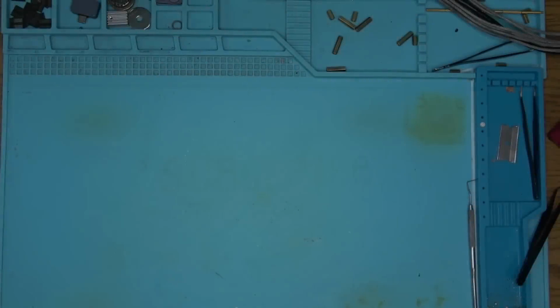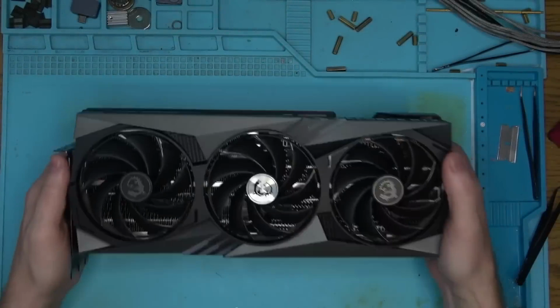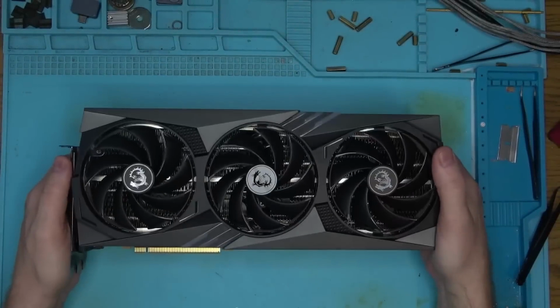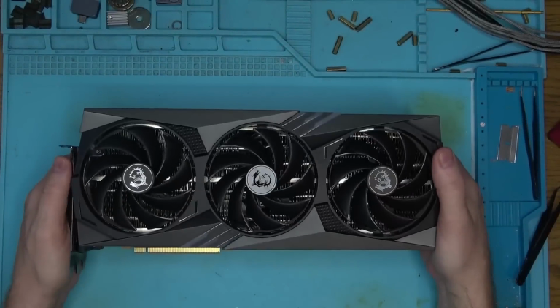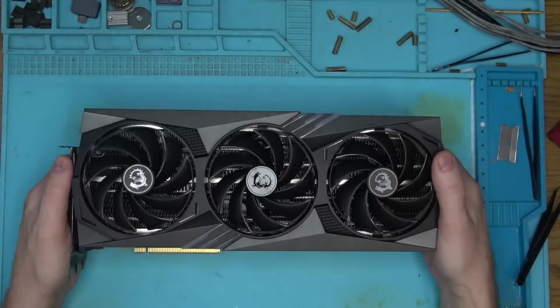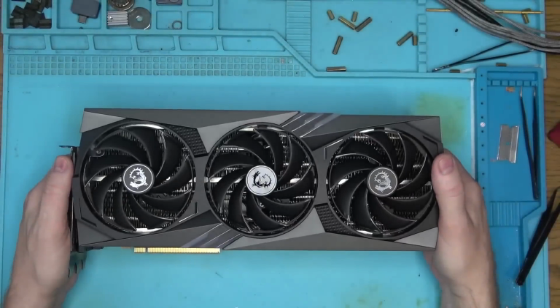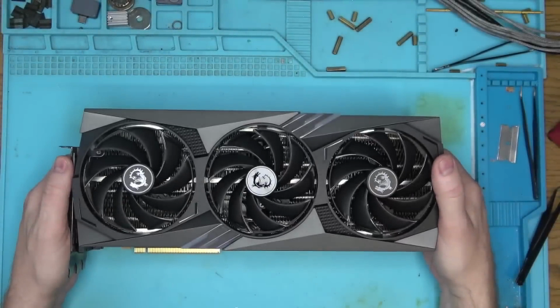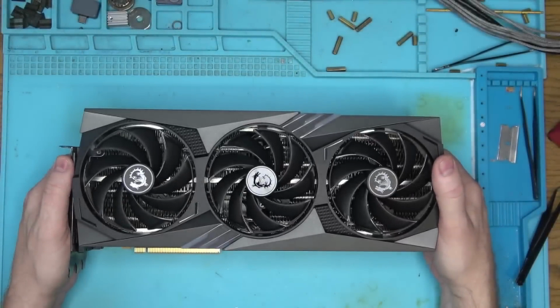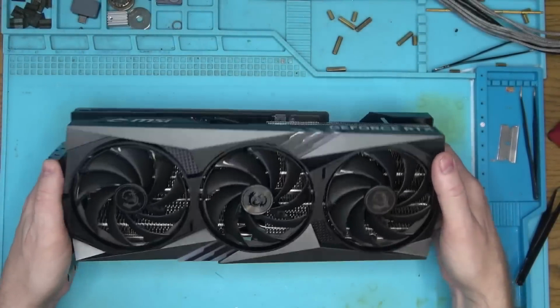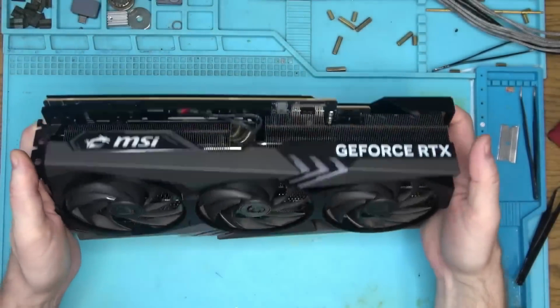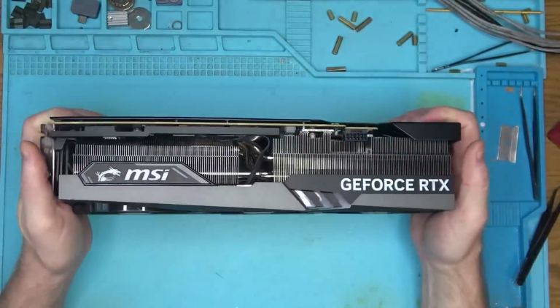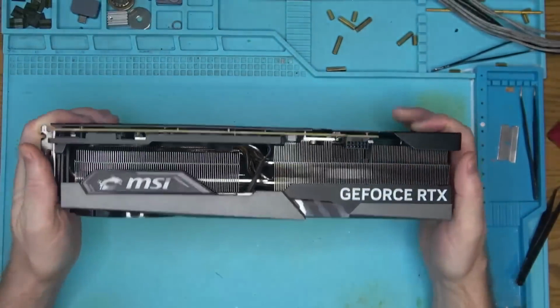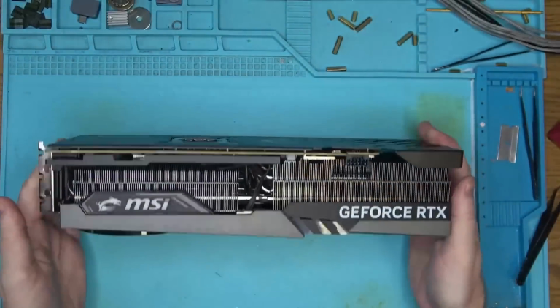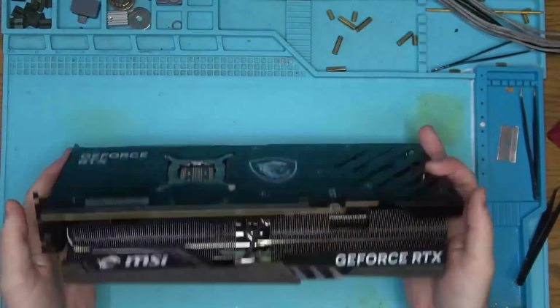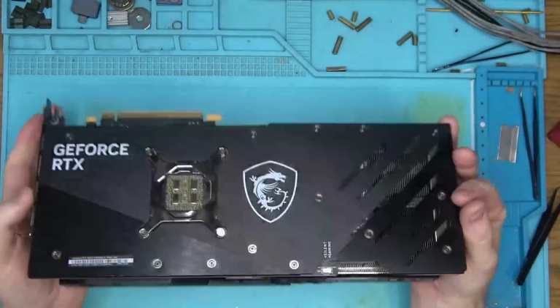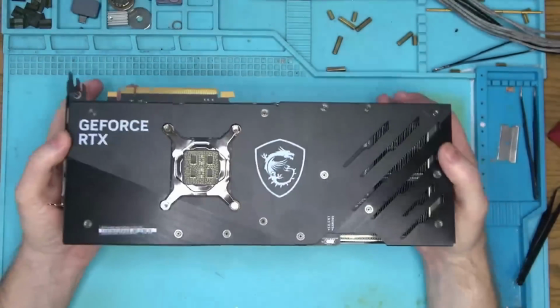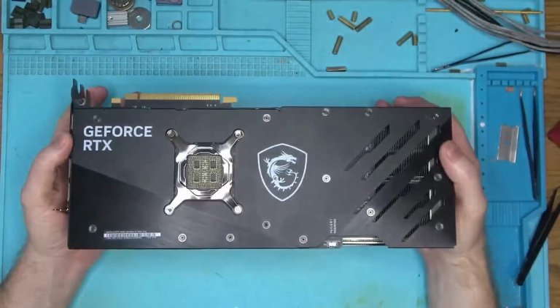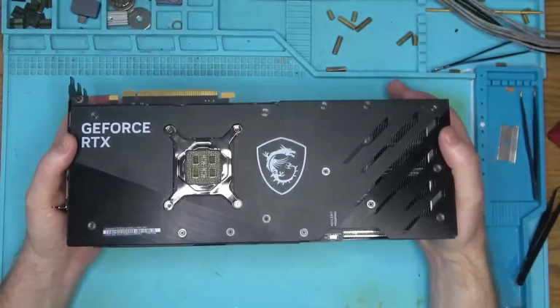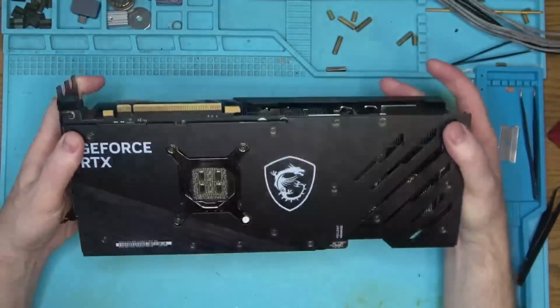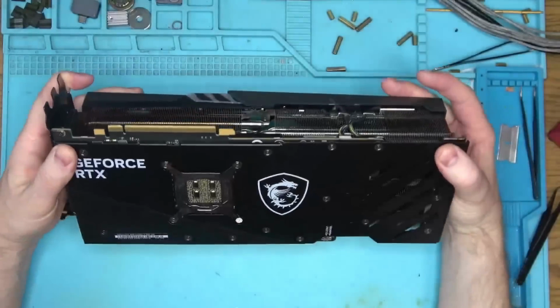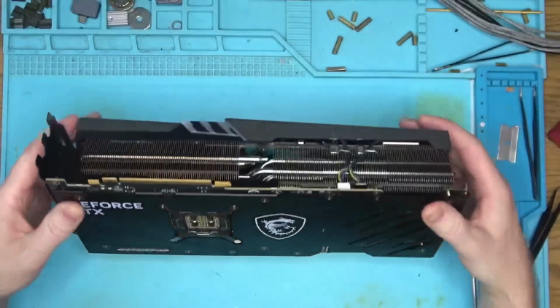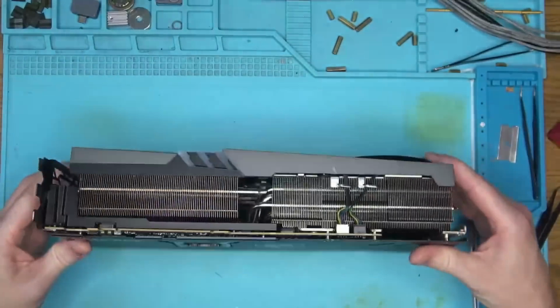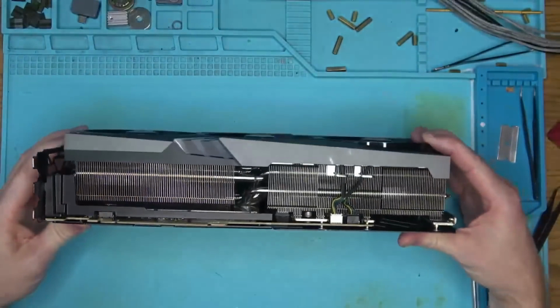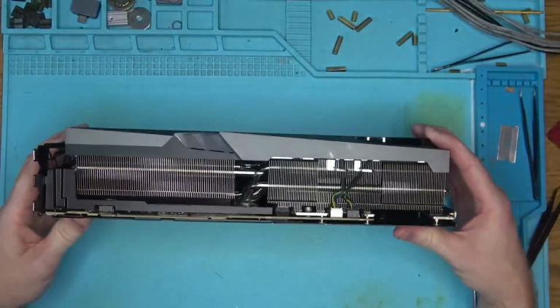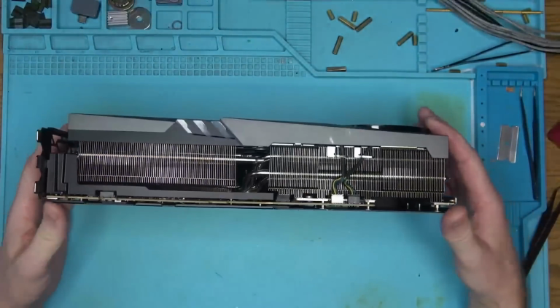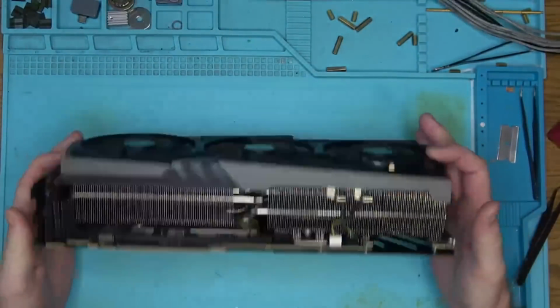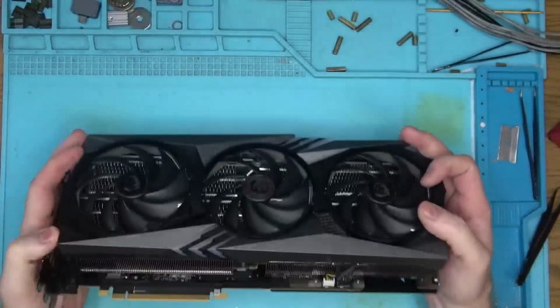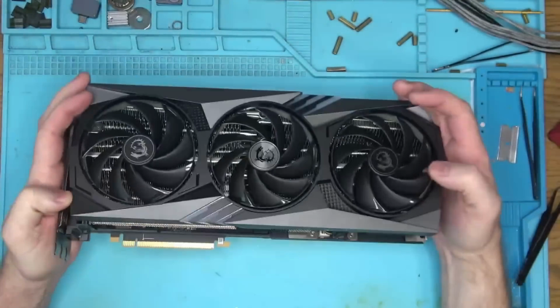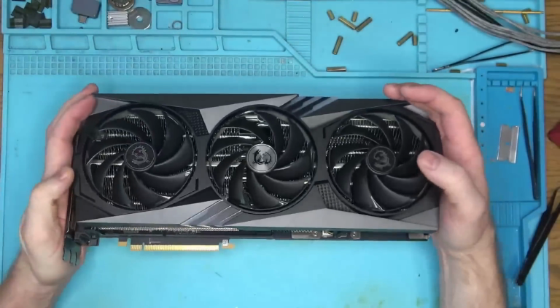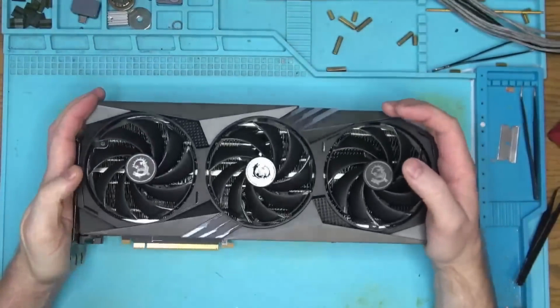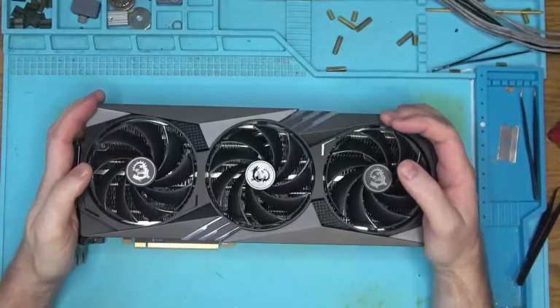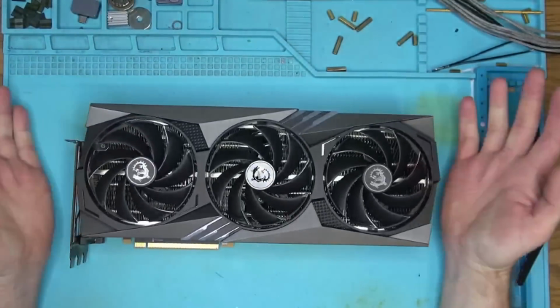Hello Internet! Today we have this MSI 4090 that came in for repair due to random crashing and no display.